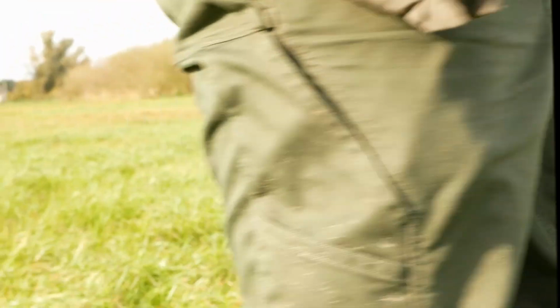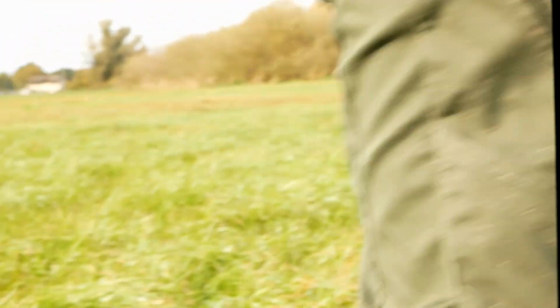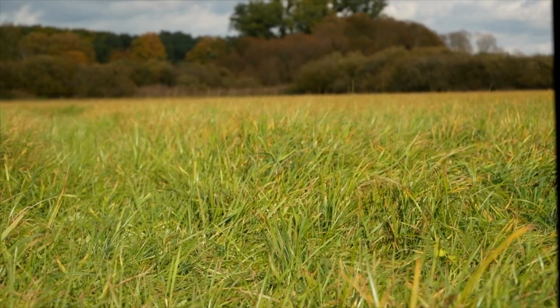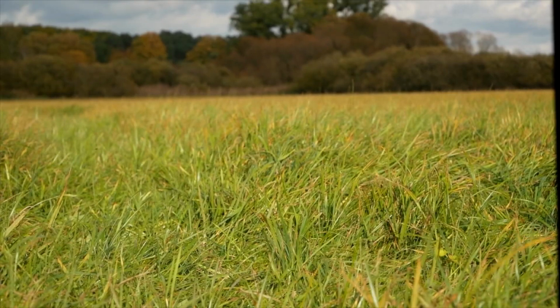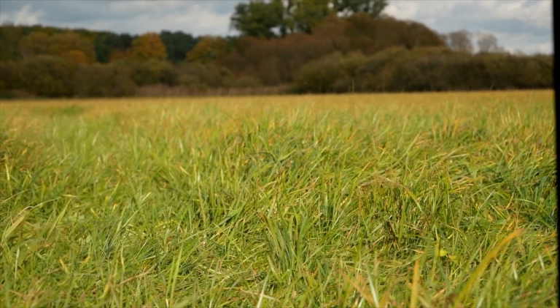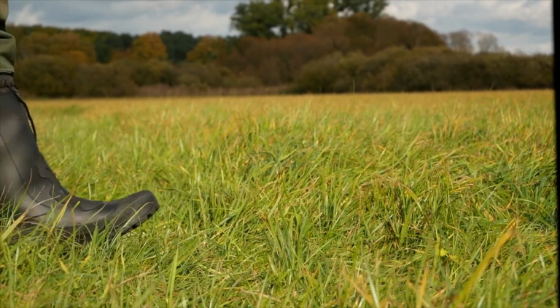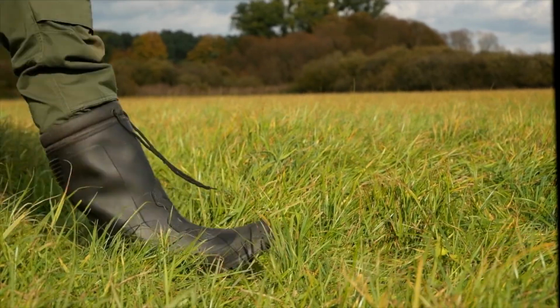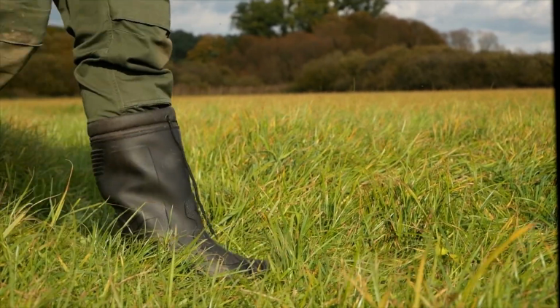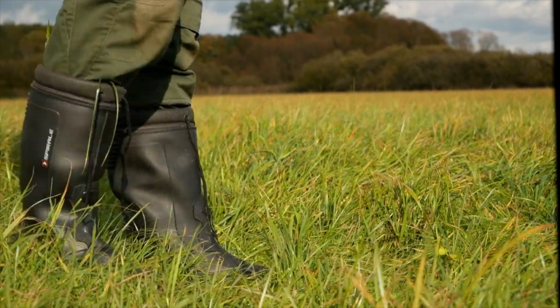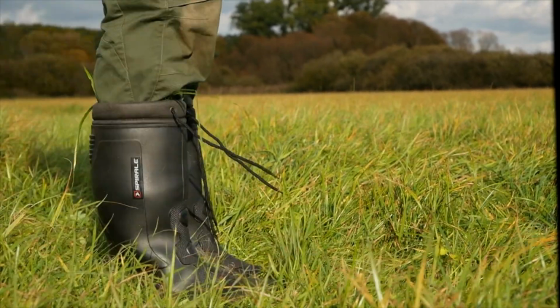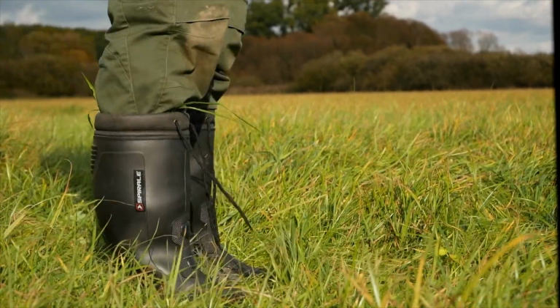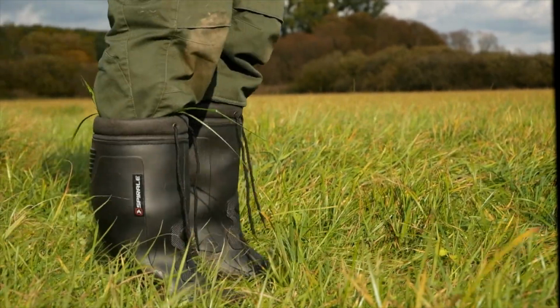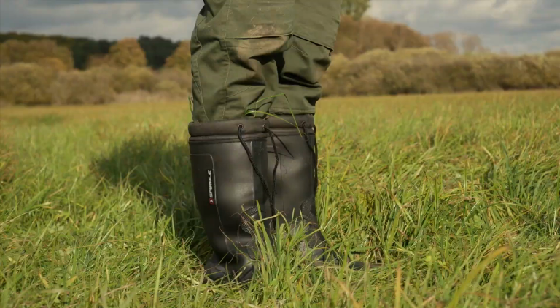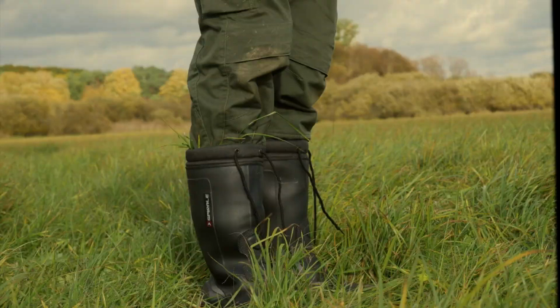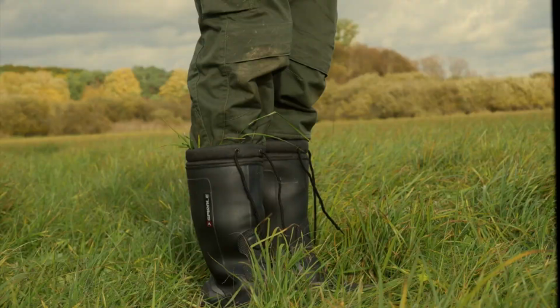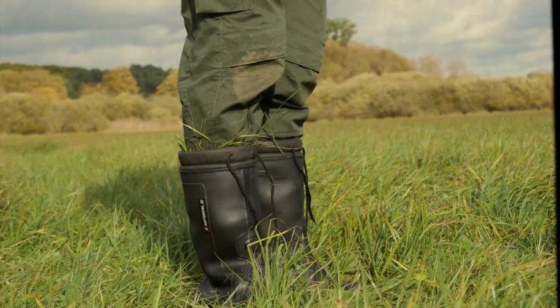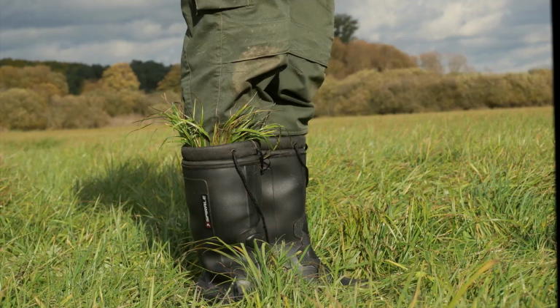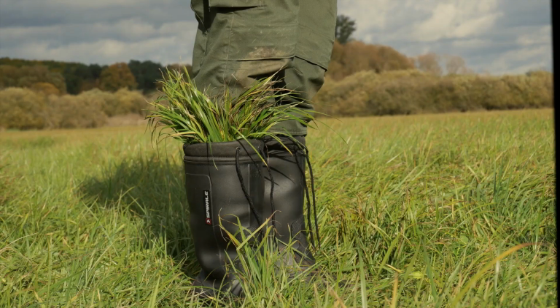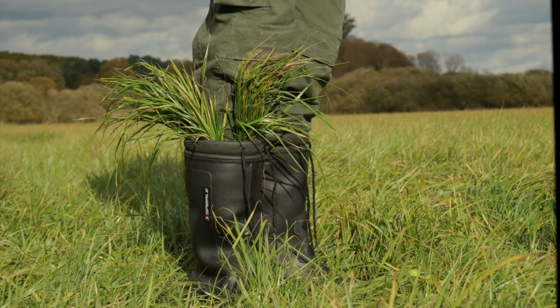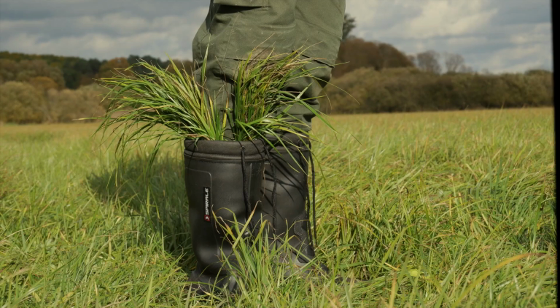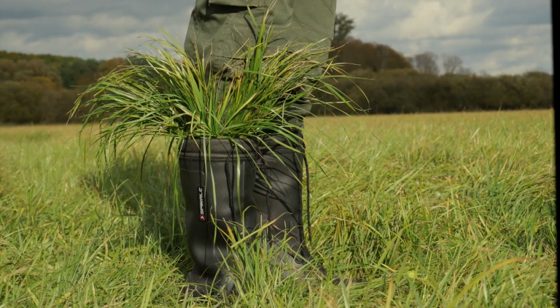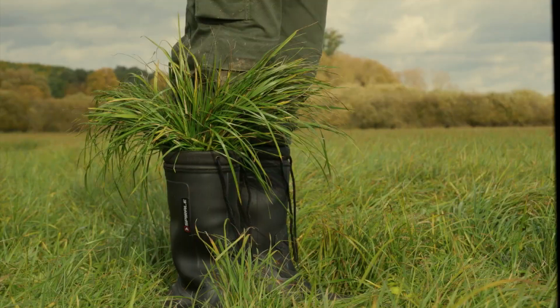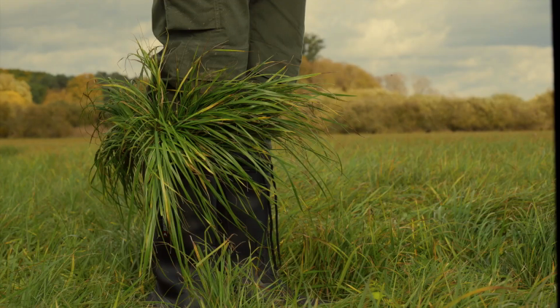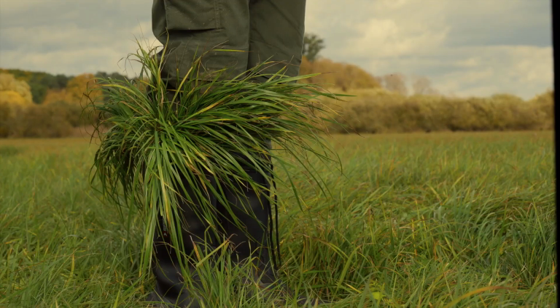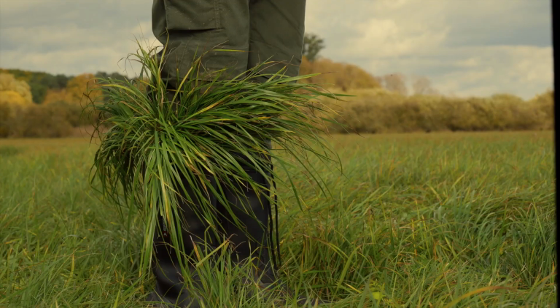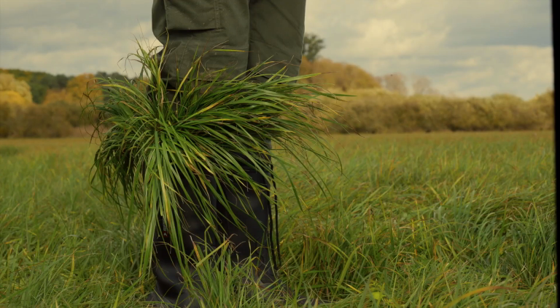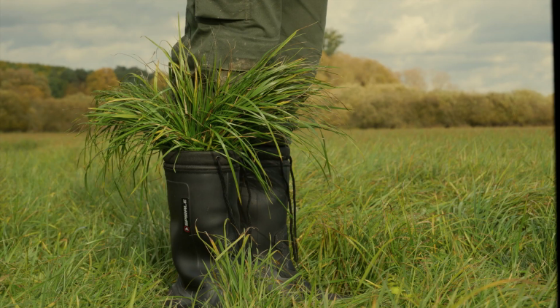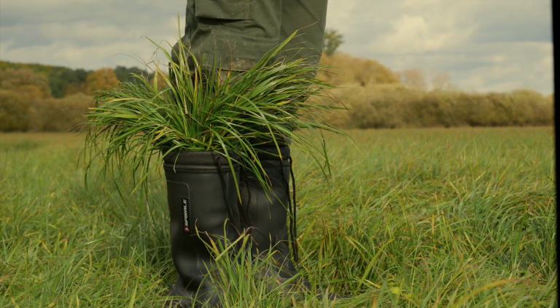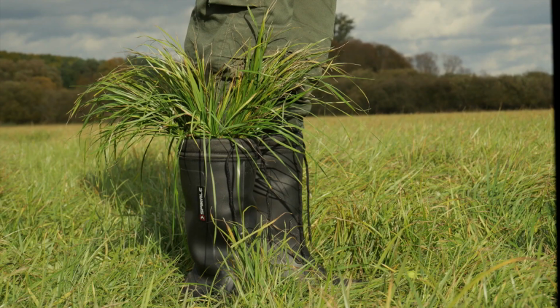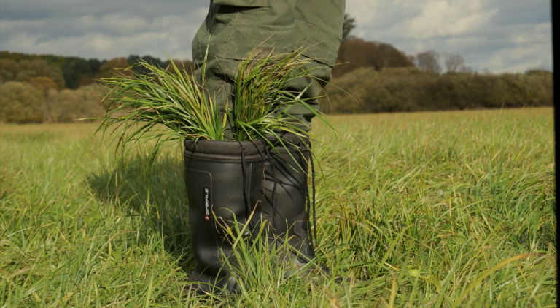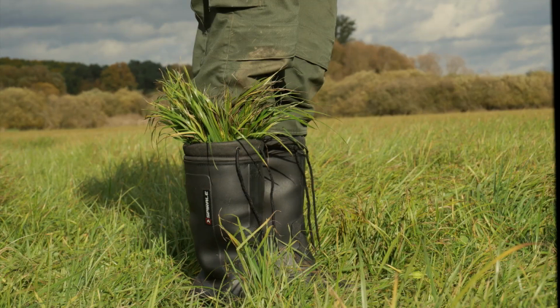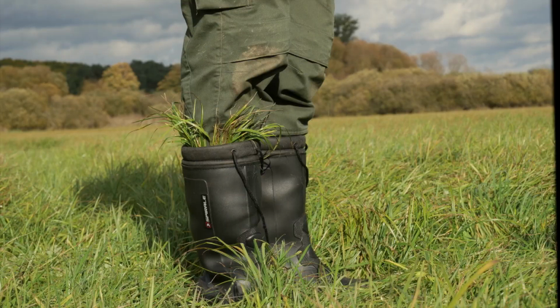On the side, you can see natural flora and fauna. In this case, it is dominated by sedges.